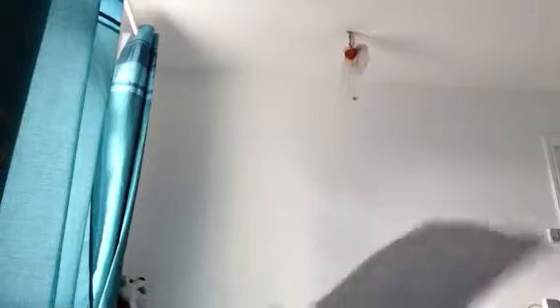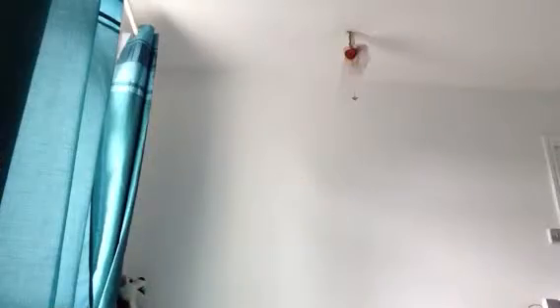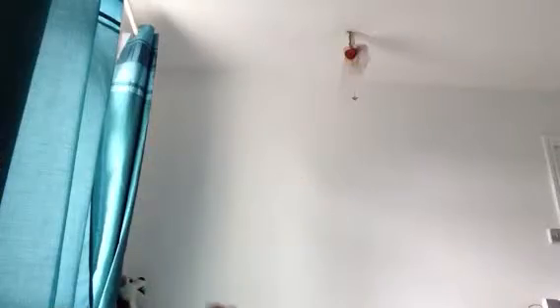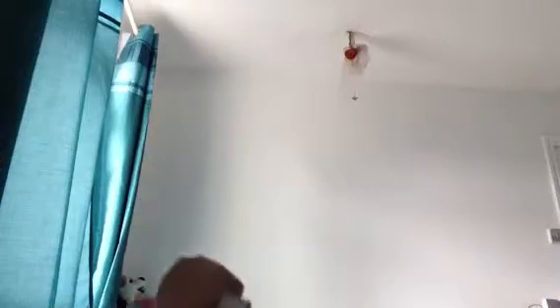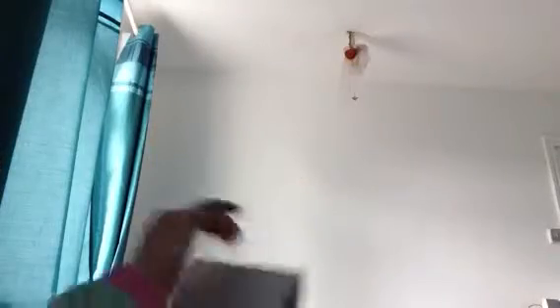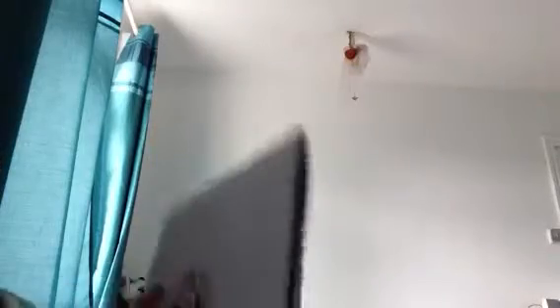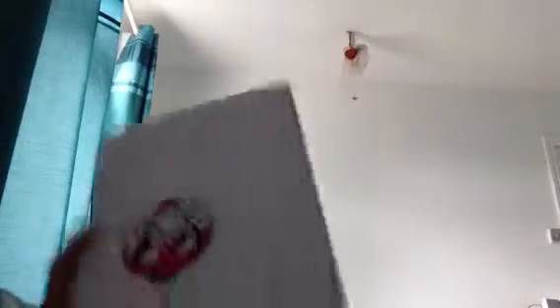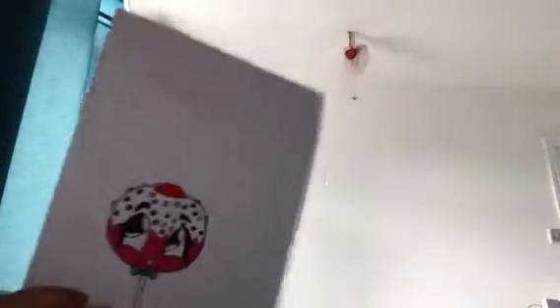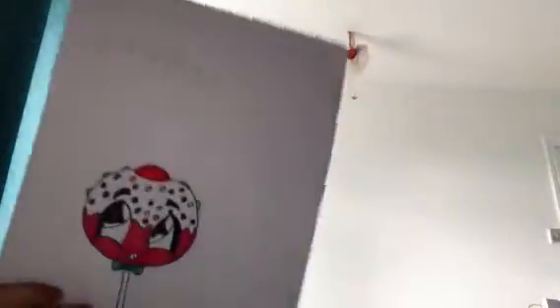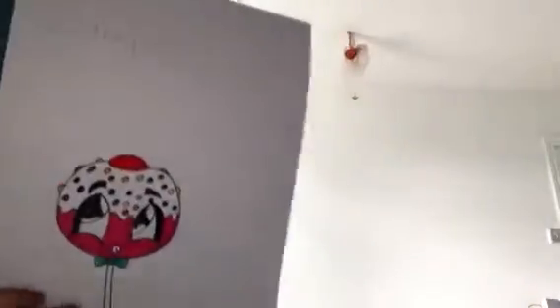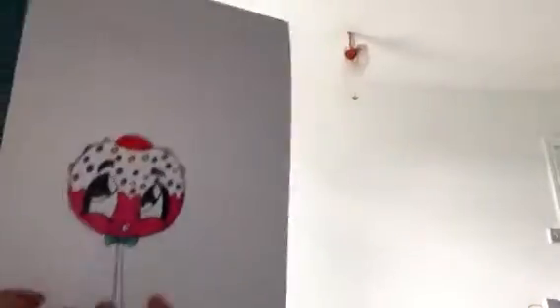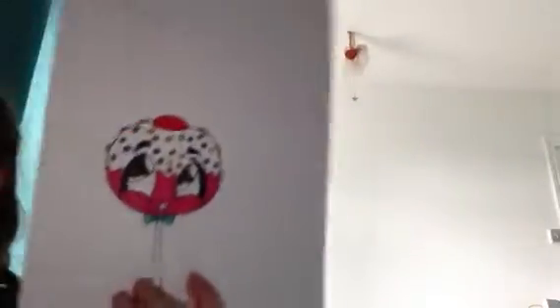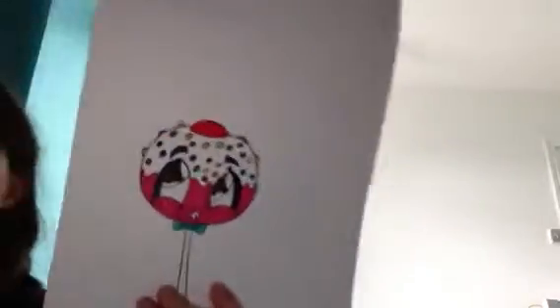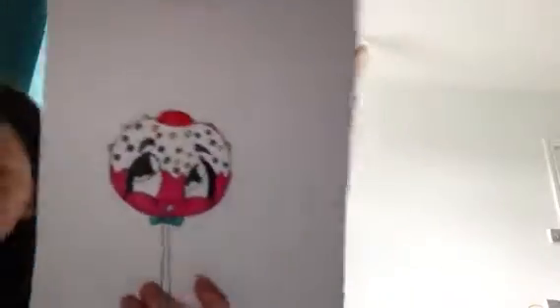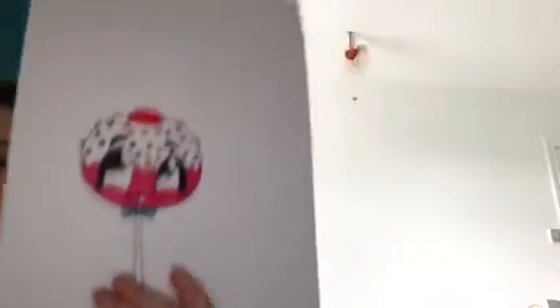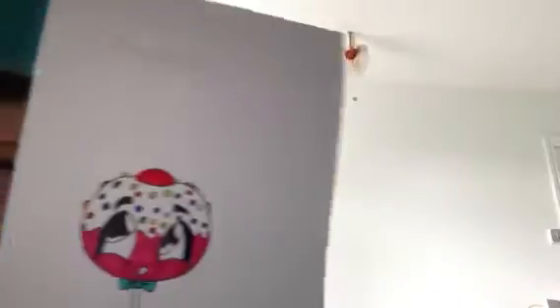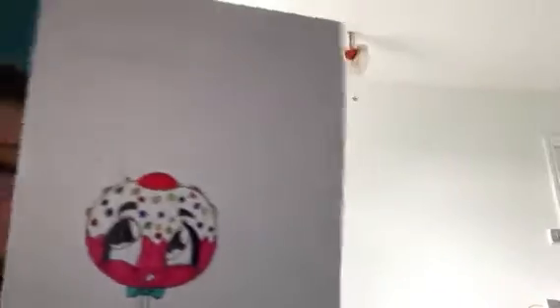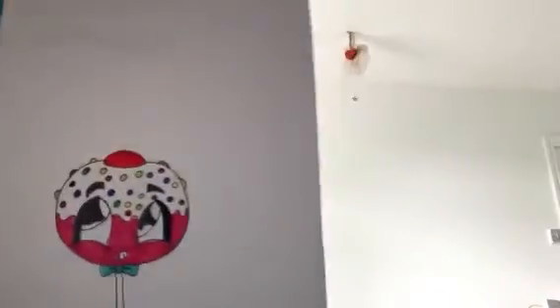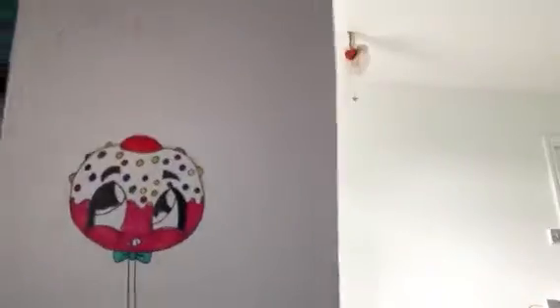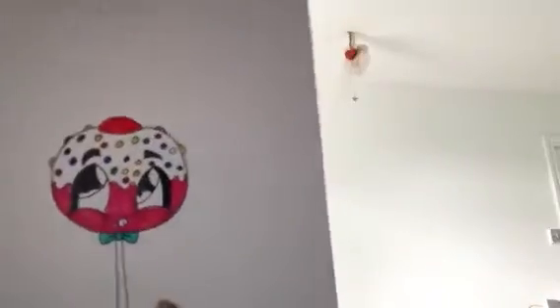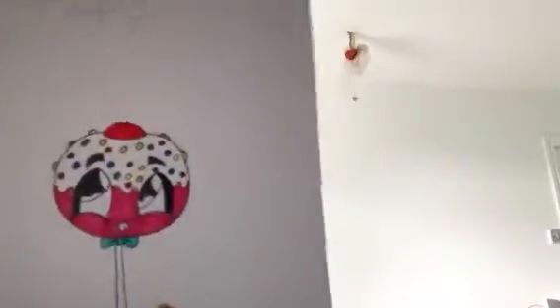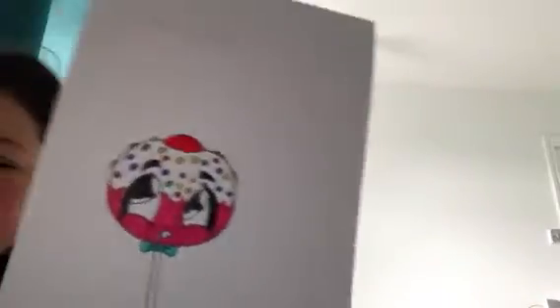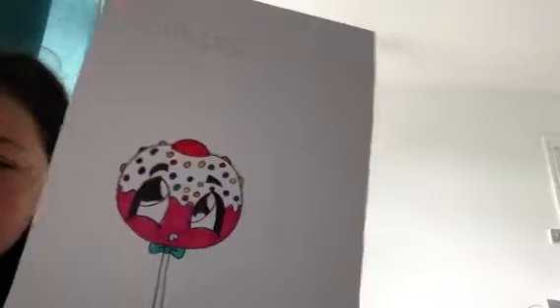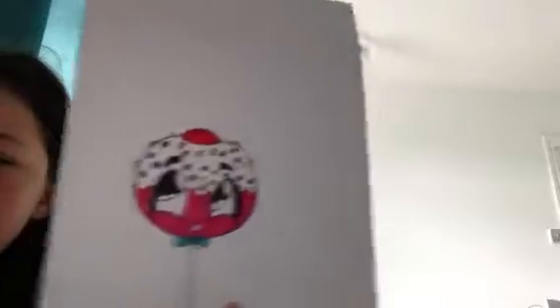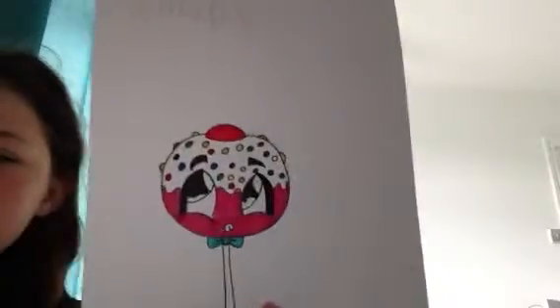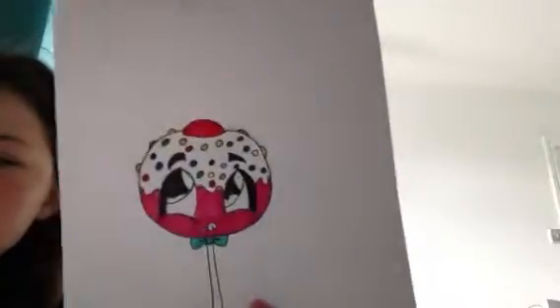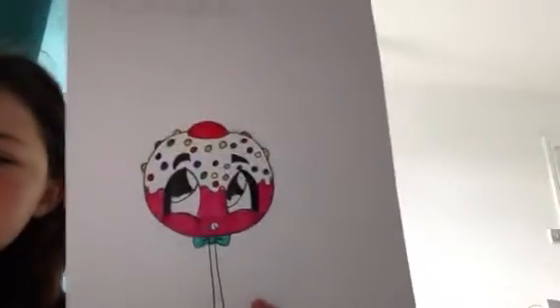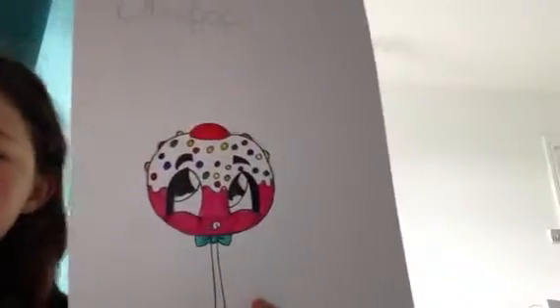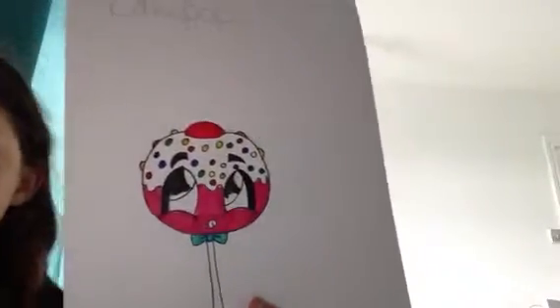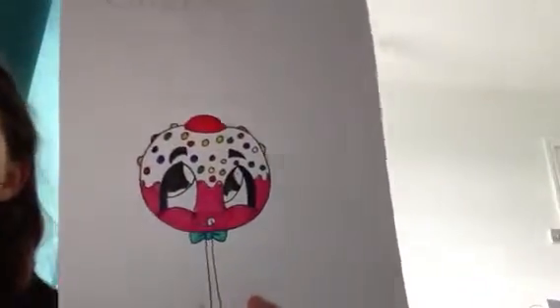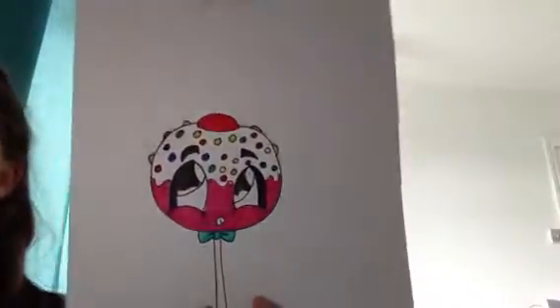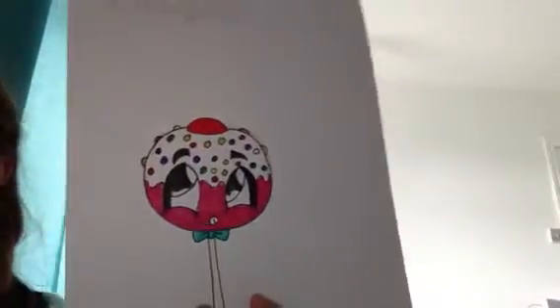Then I did this pop top, but the colours went a bit wrong, but I still like it. I think it looks really cute and adorable.